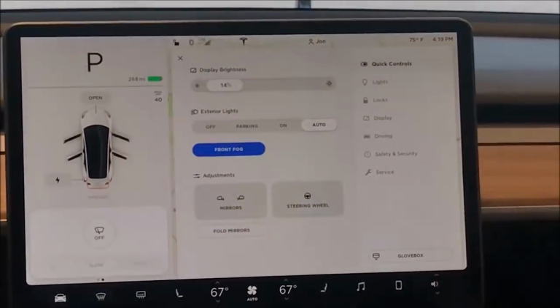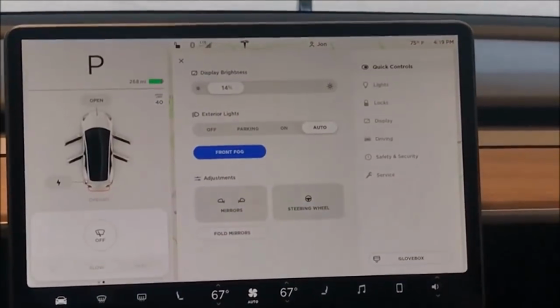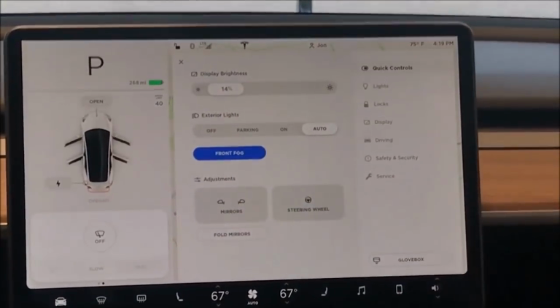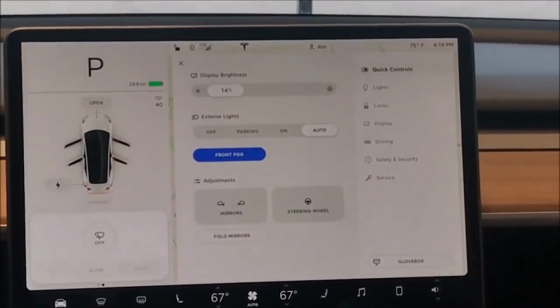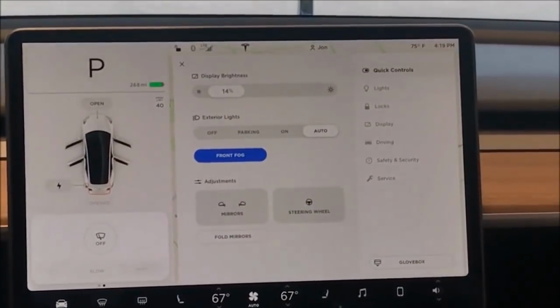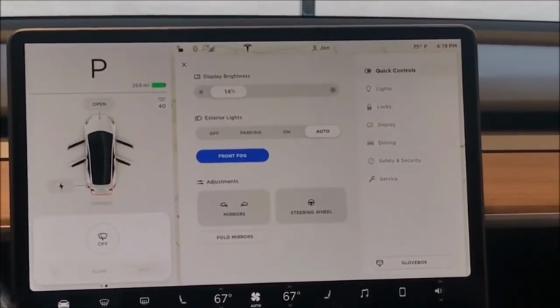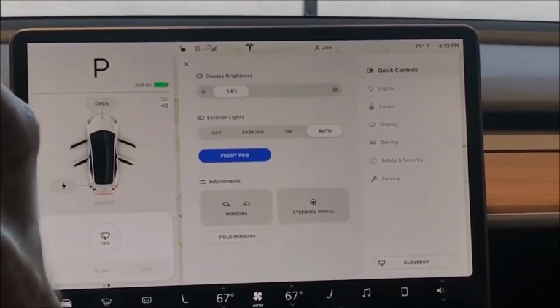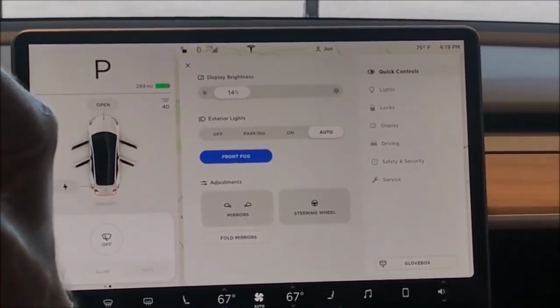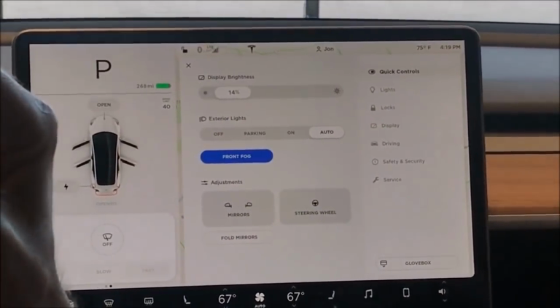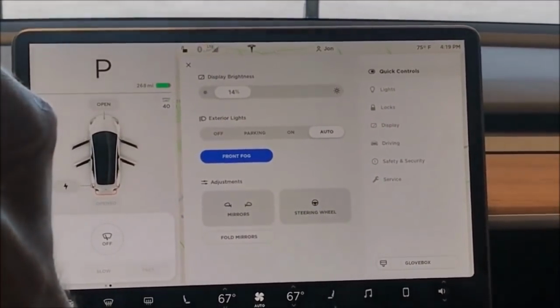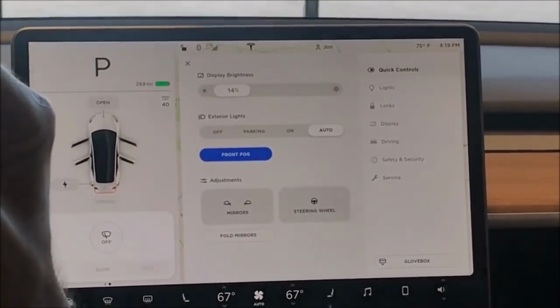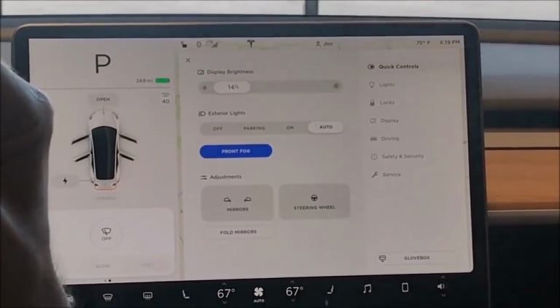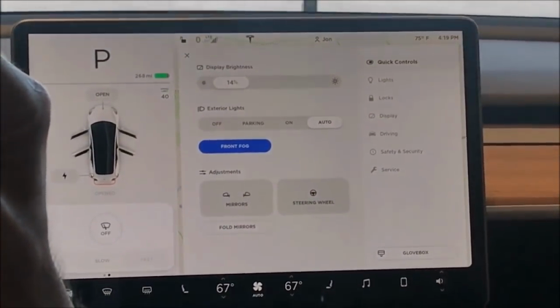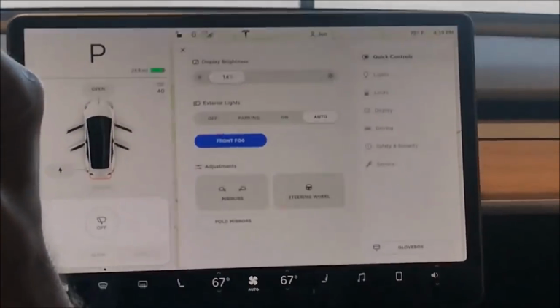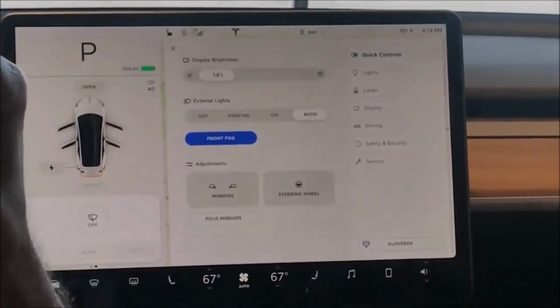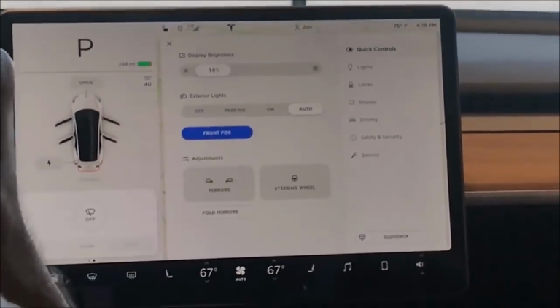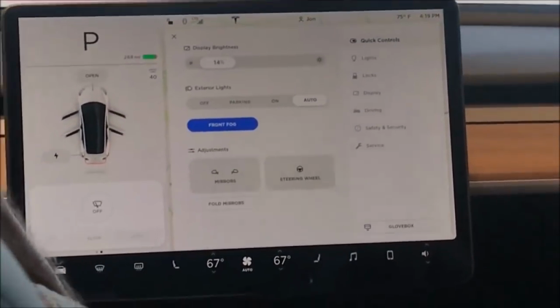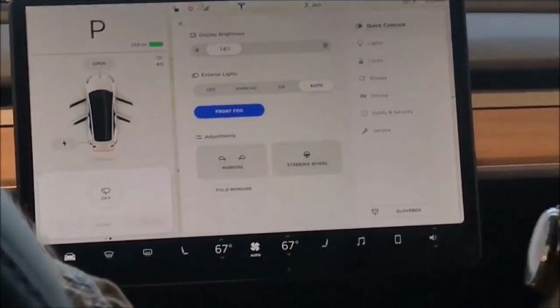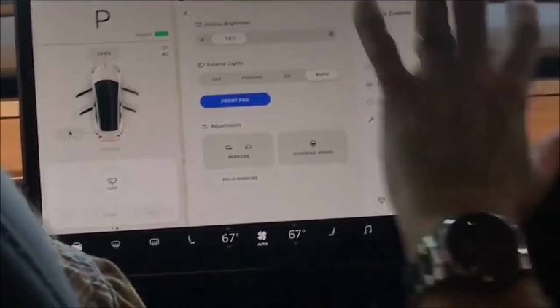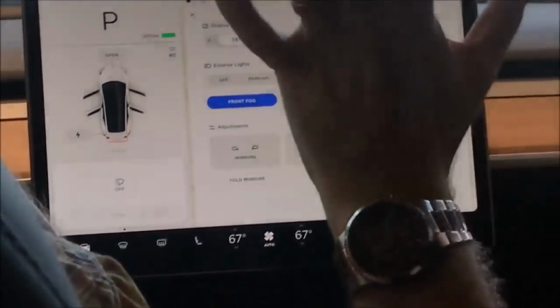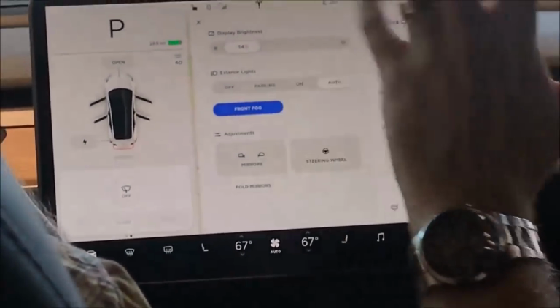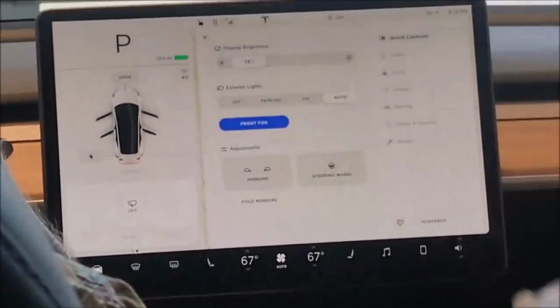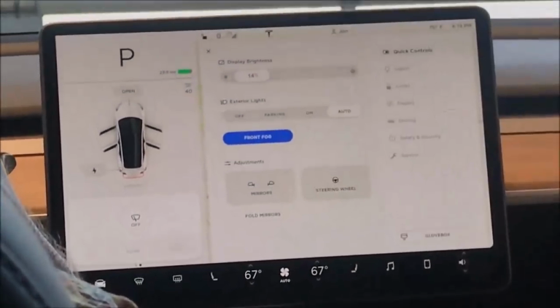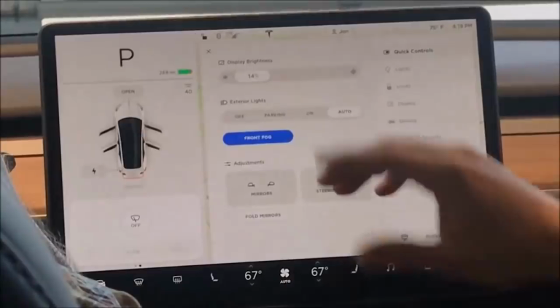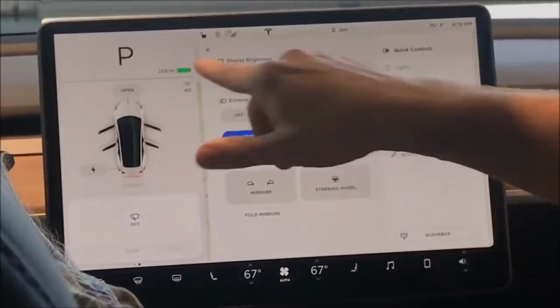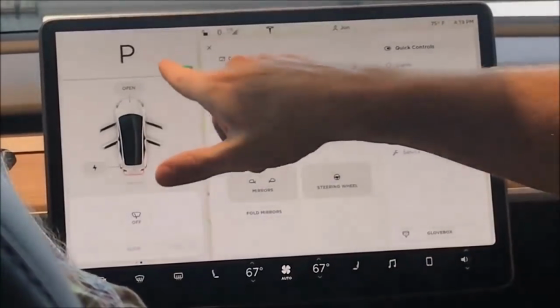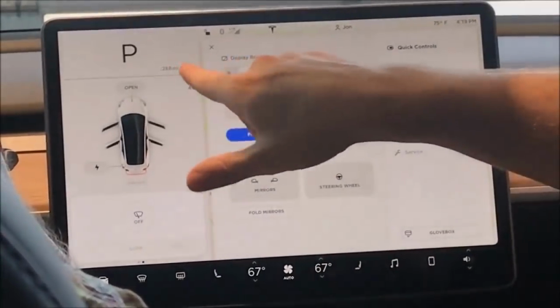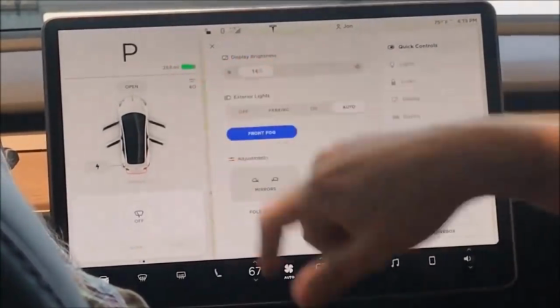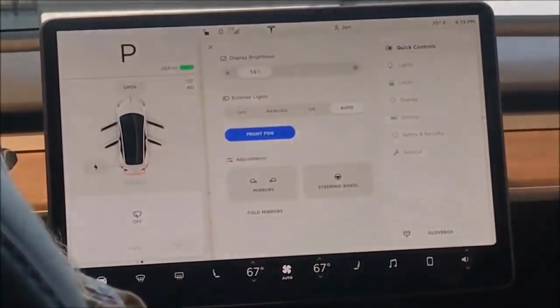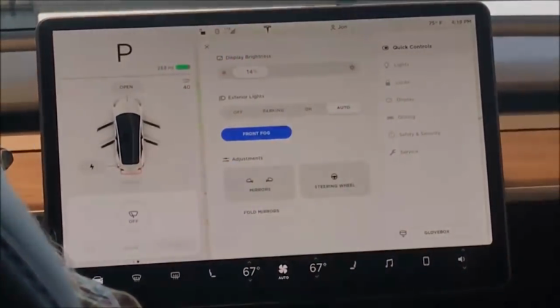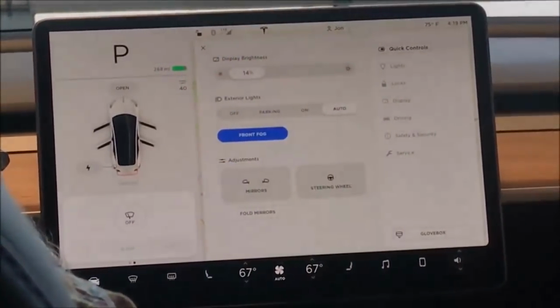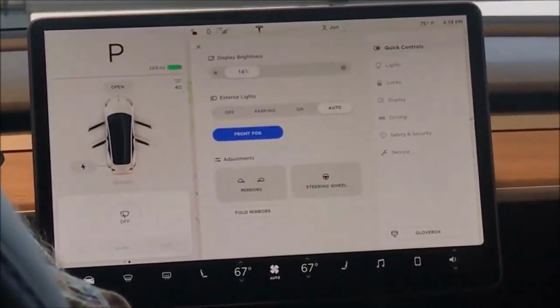I need to double check, but they may have fixed the 12-volt issue that I was telling you about. So I'll double check on that. If not, just keep charge on it.